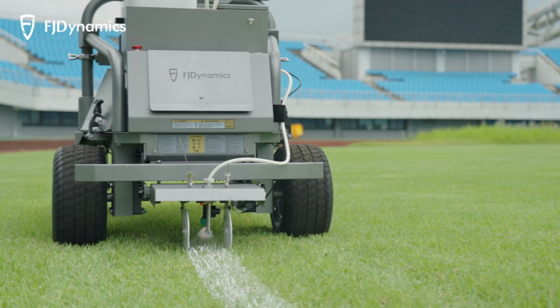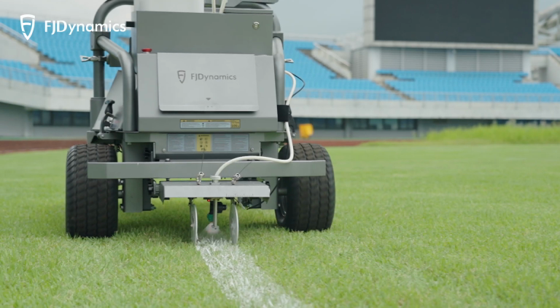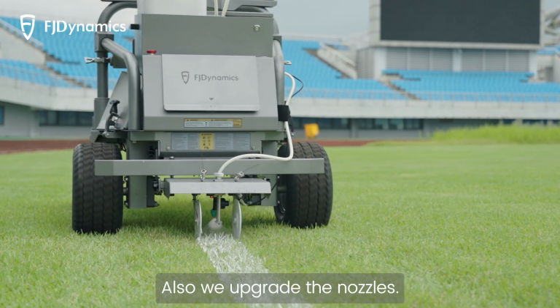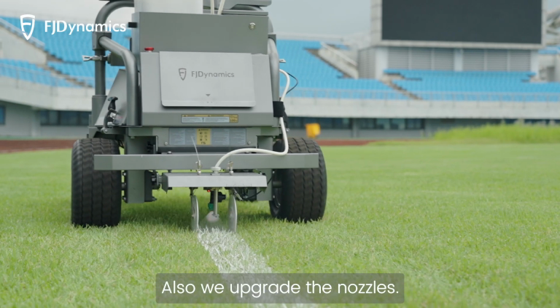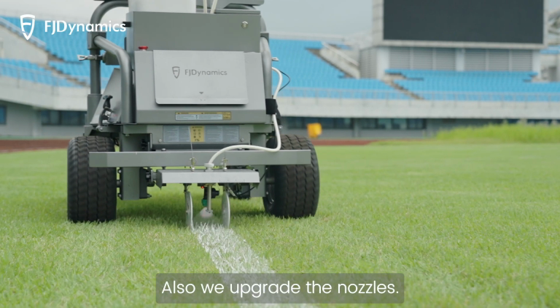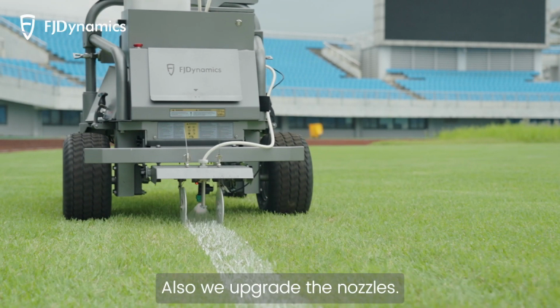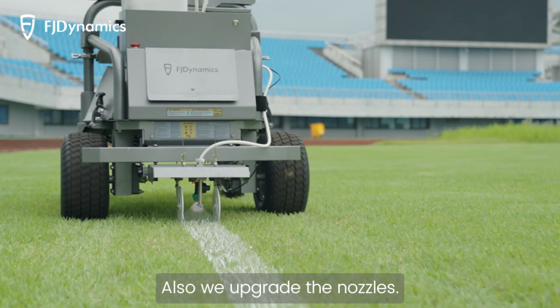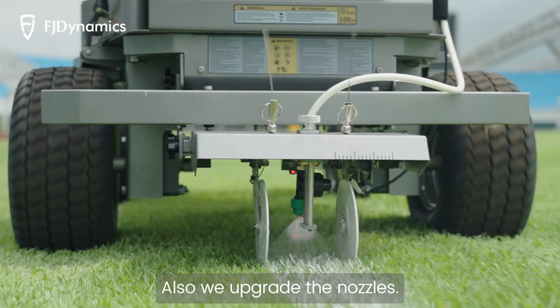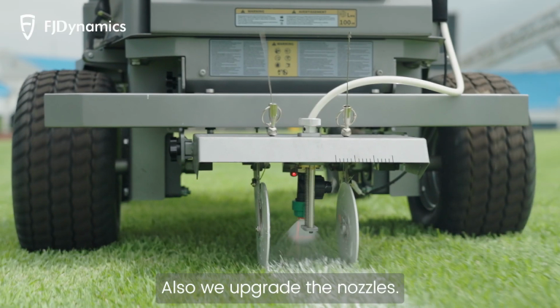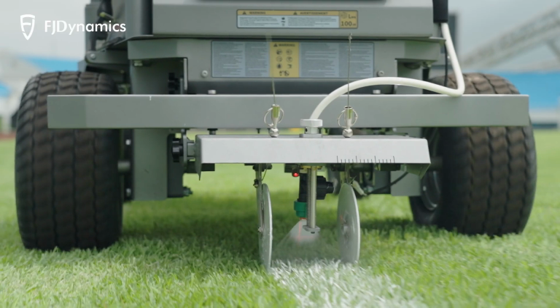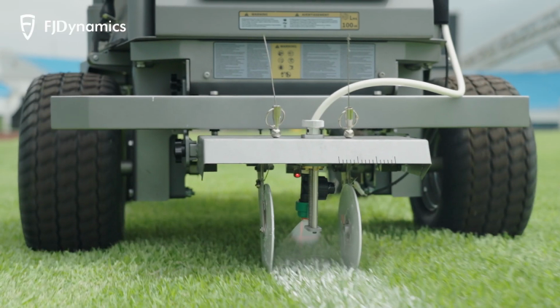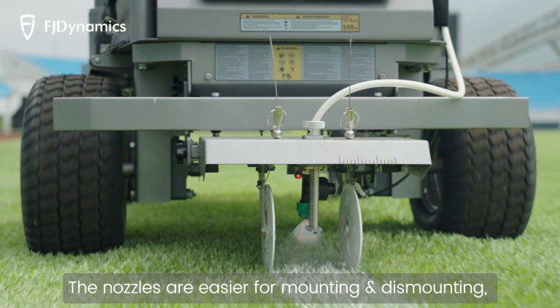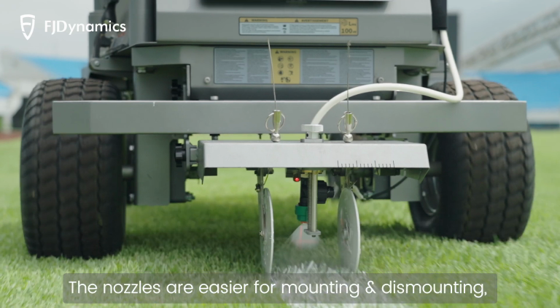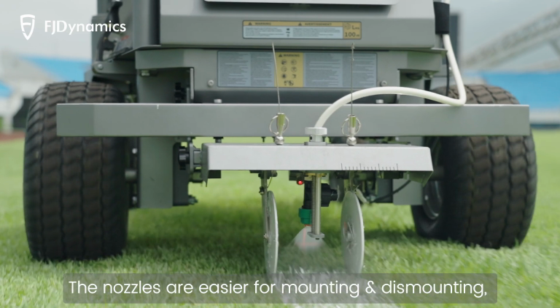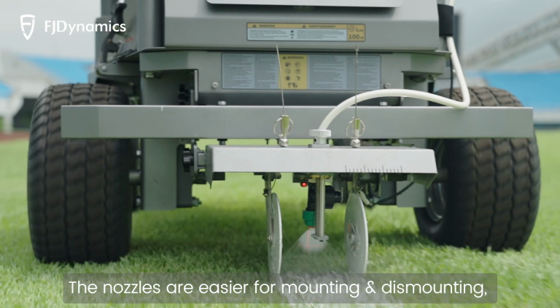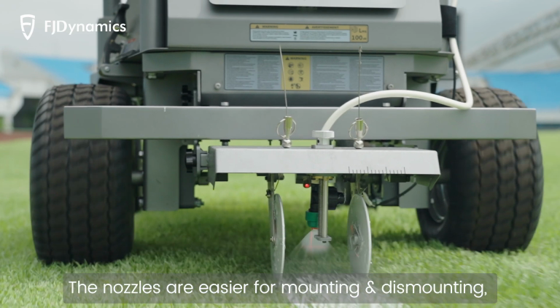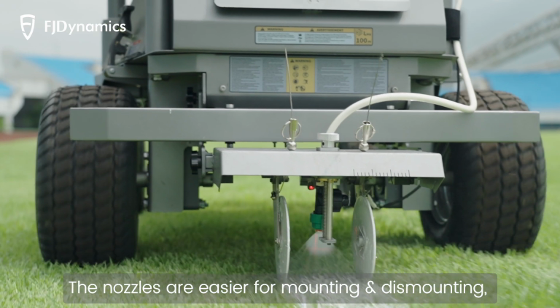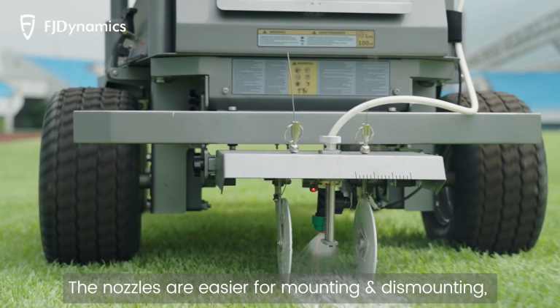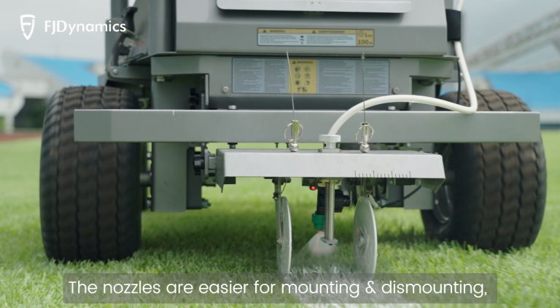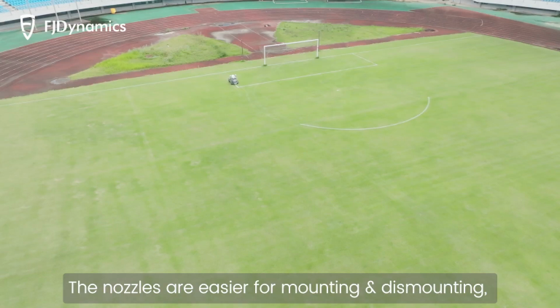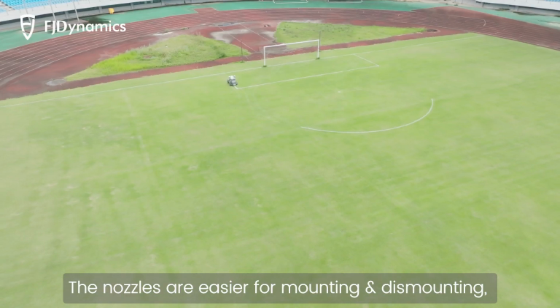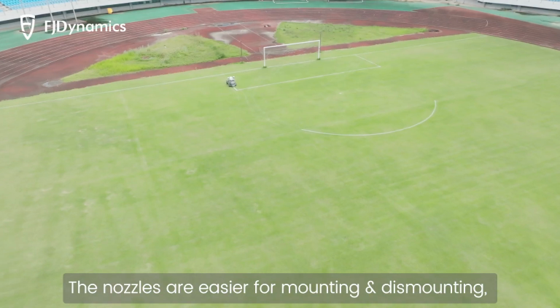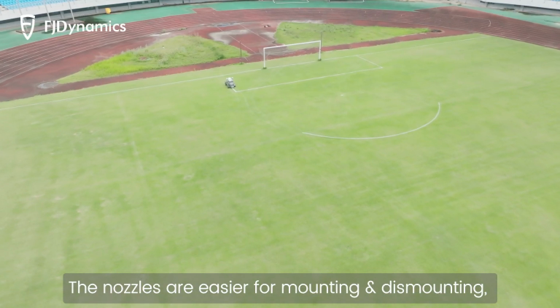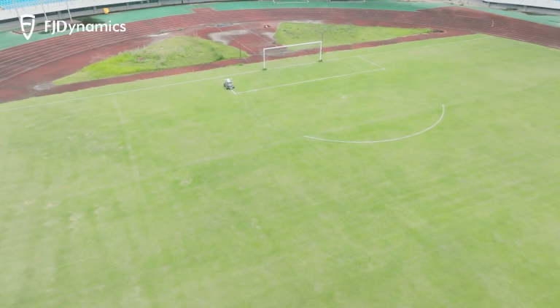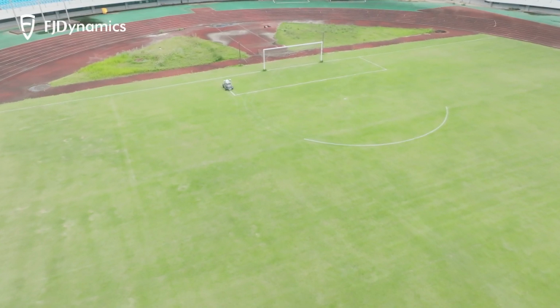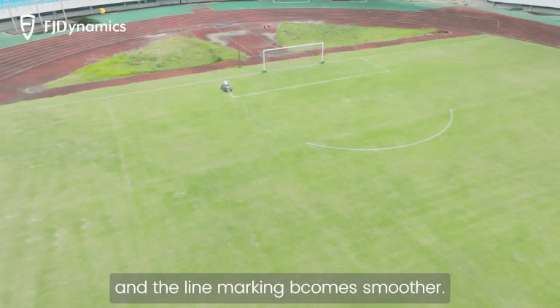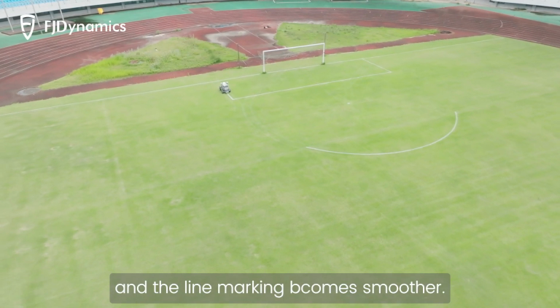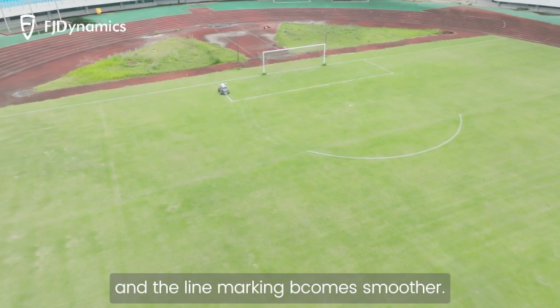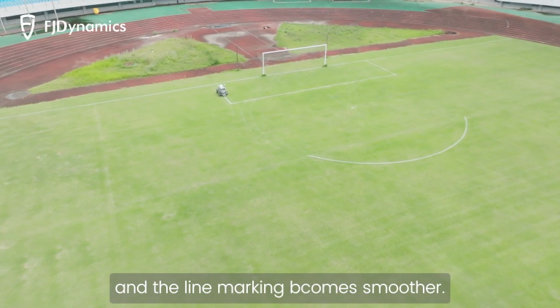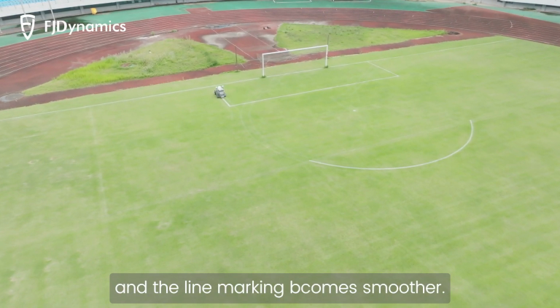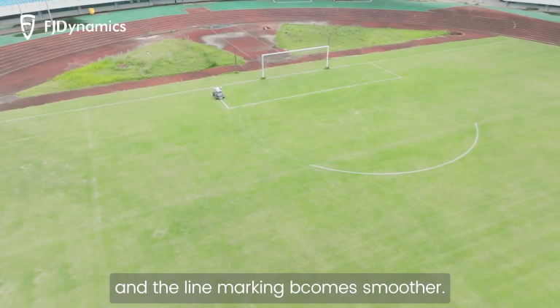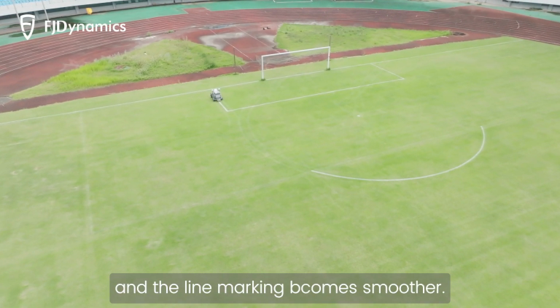Also, we upgrade the nozzles. The nozzles are easier for mounting and dismounting, and the line marking comes smoother.